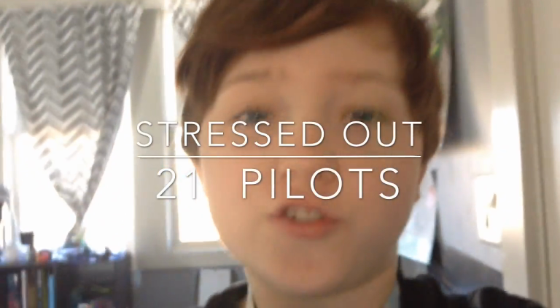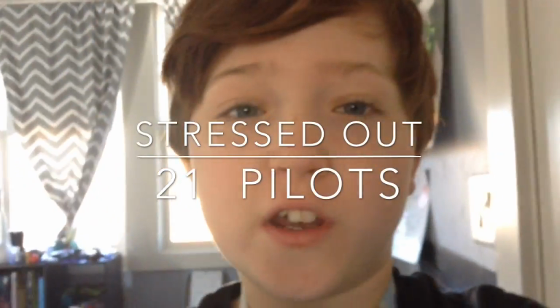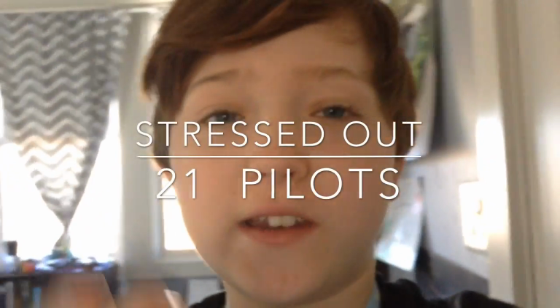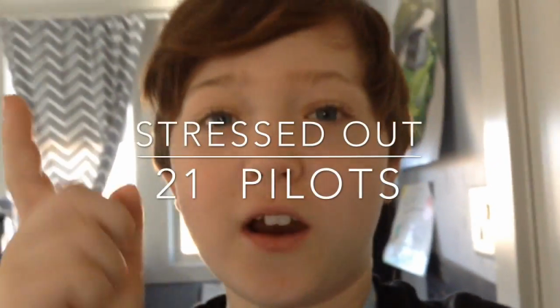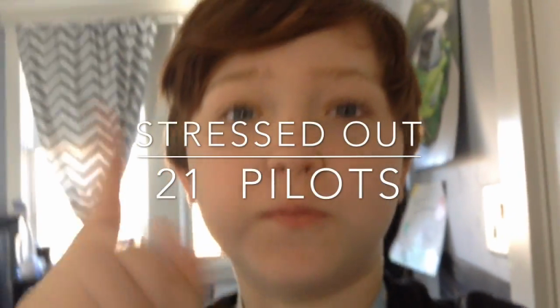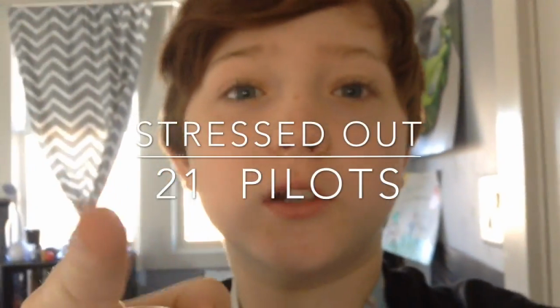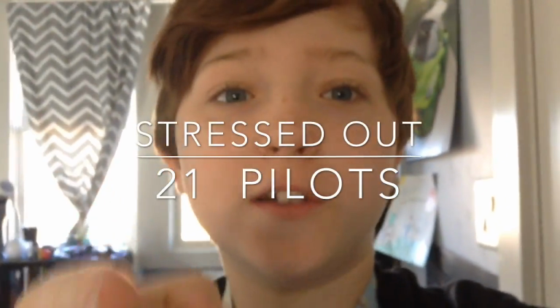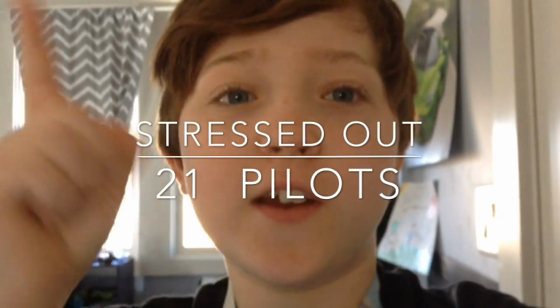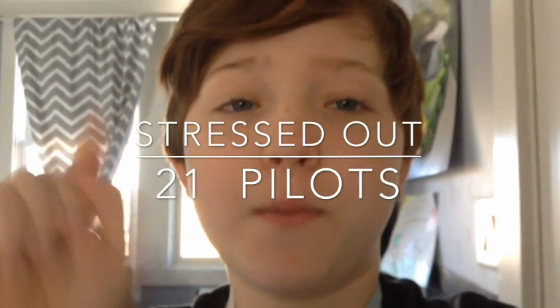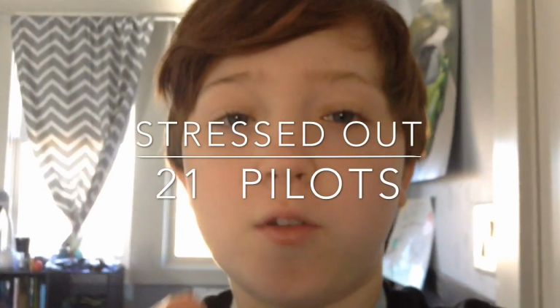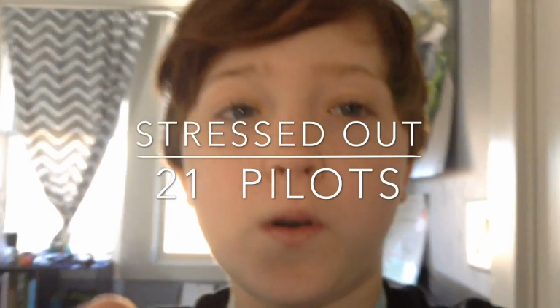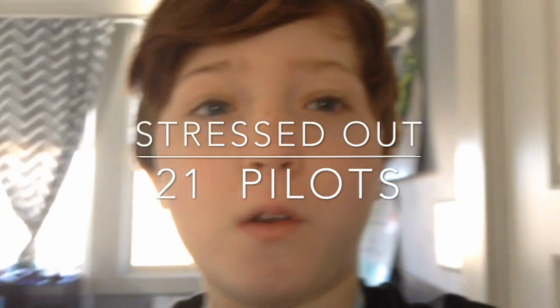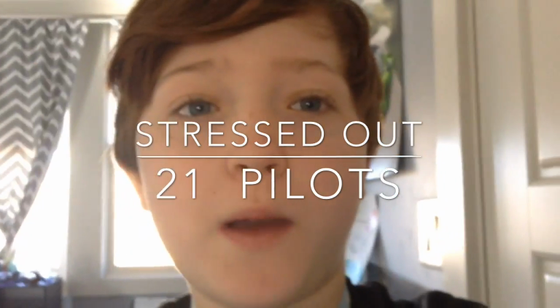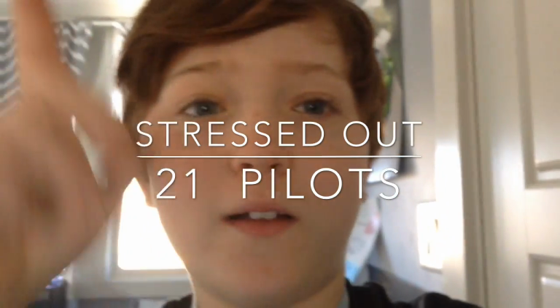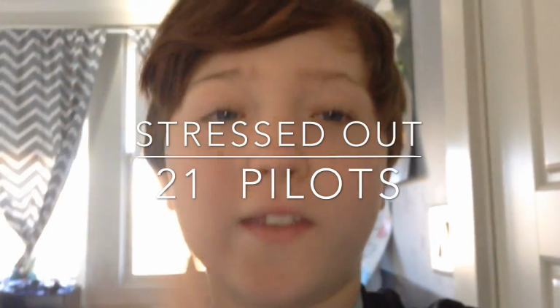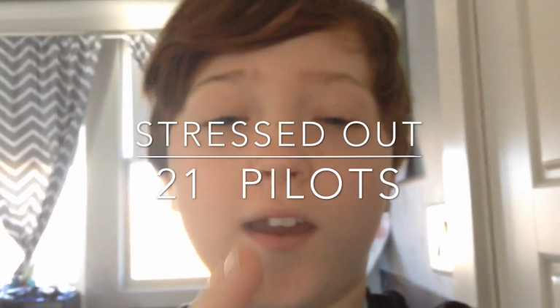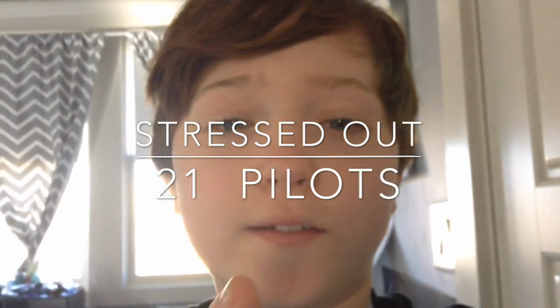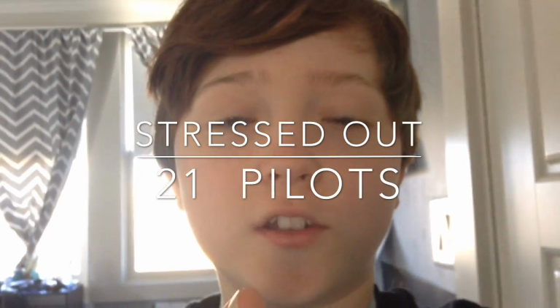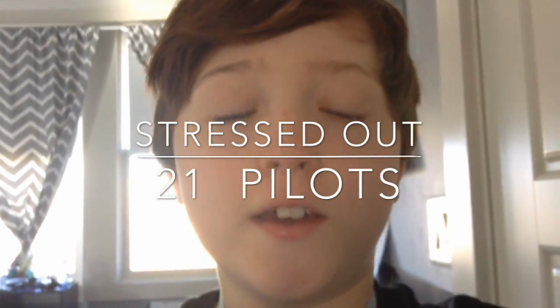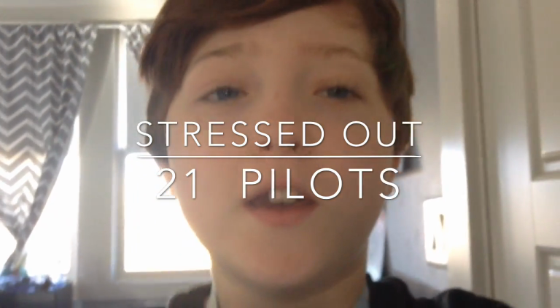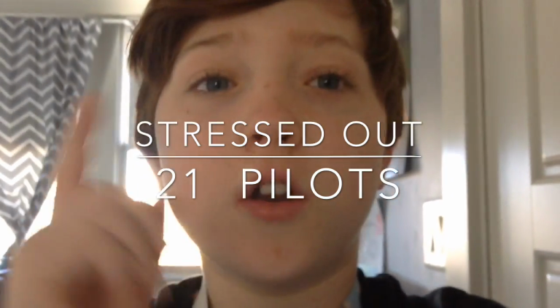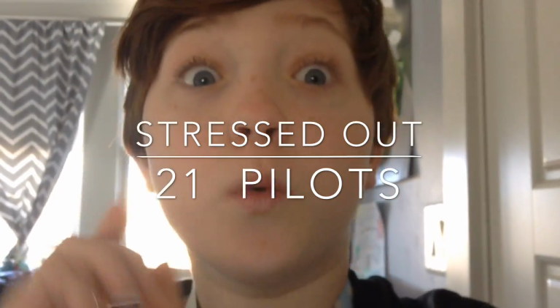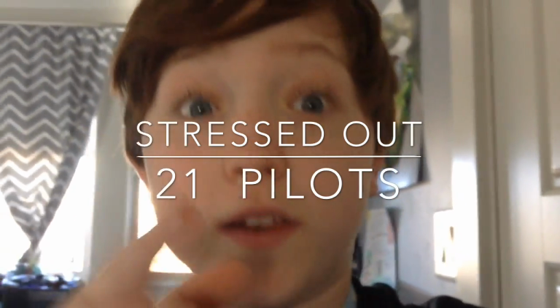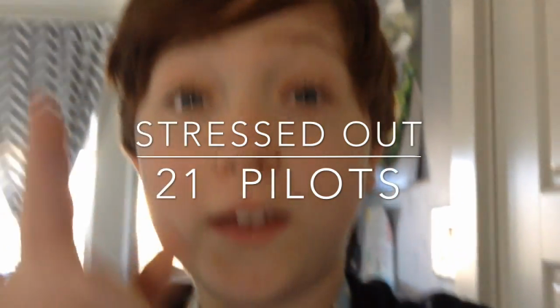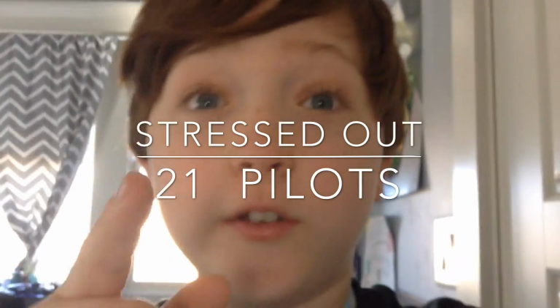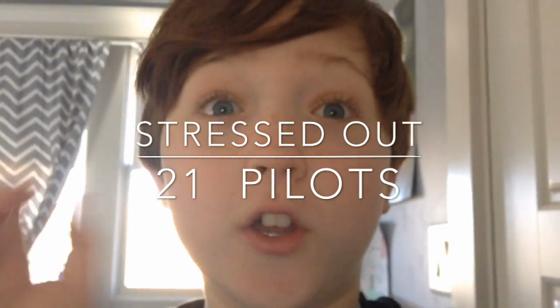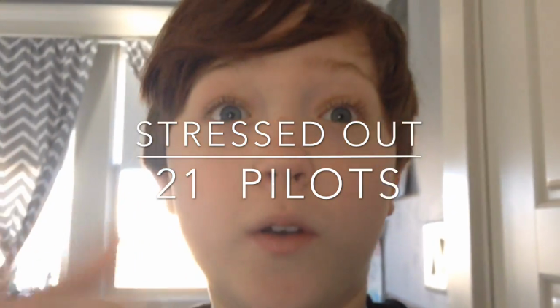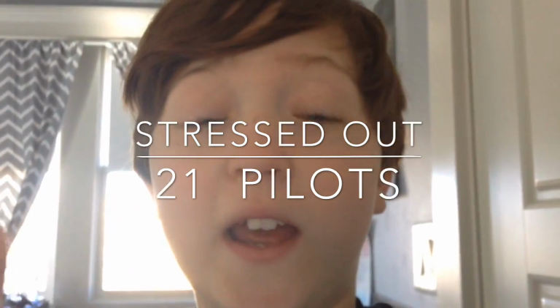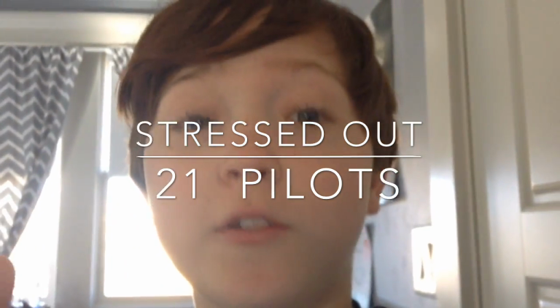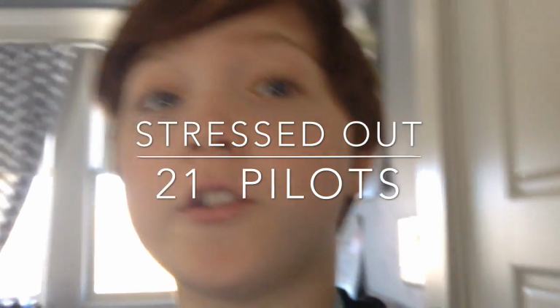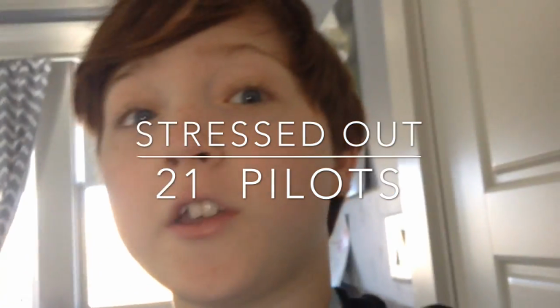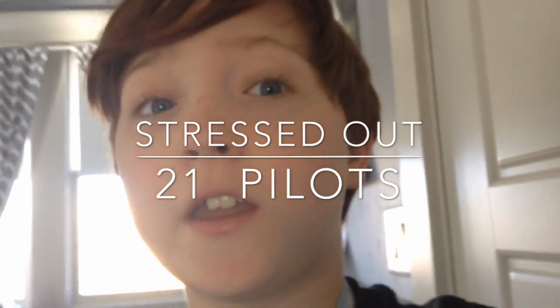The song in this video is 'Stressed Out' from Blurryface by Twenty One Pilots. I'd definitely like you to go on the iTunes Store and get it — great song. Peace out!